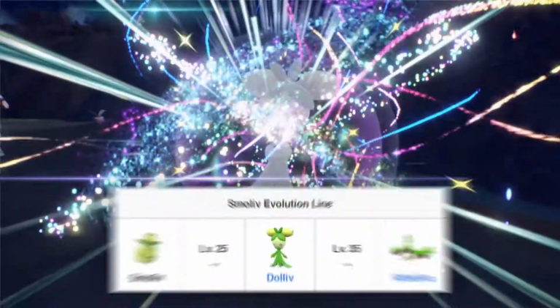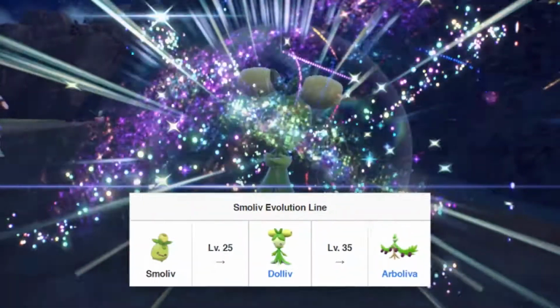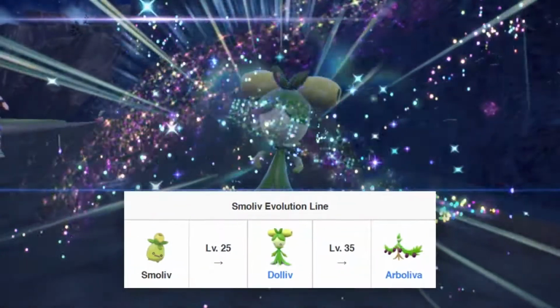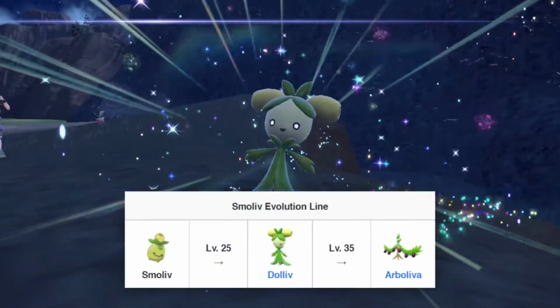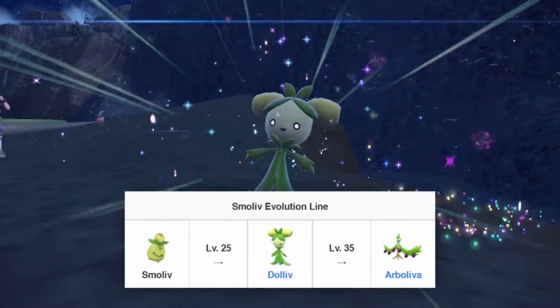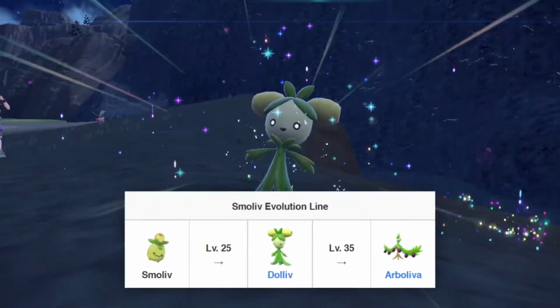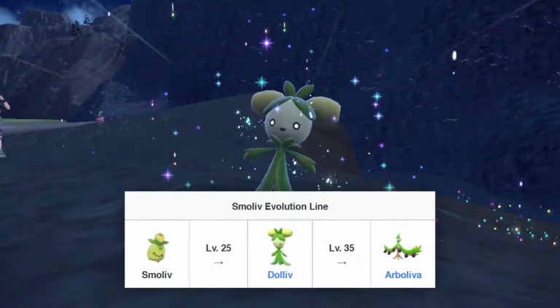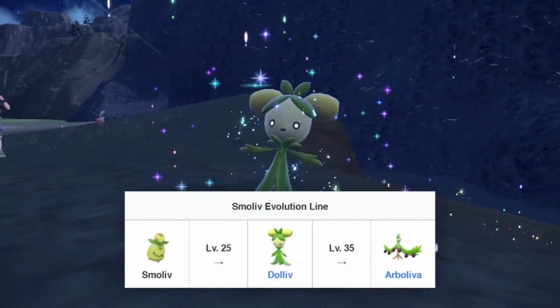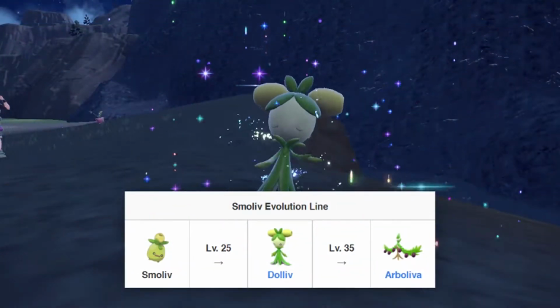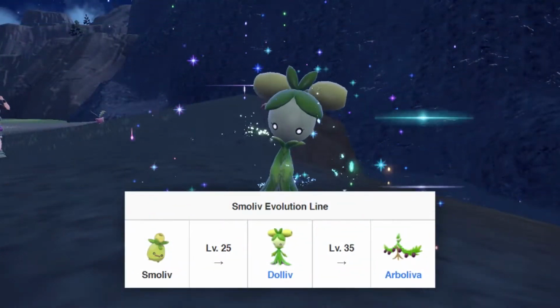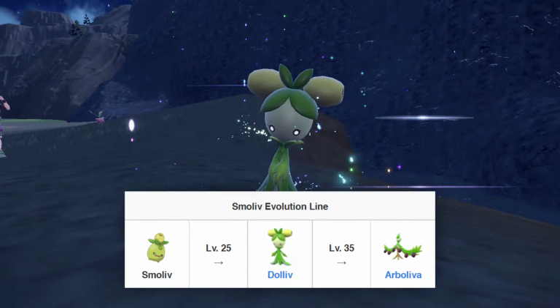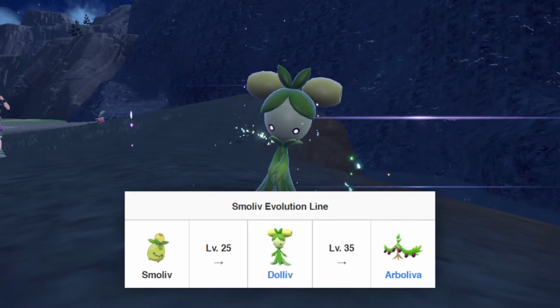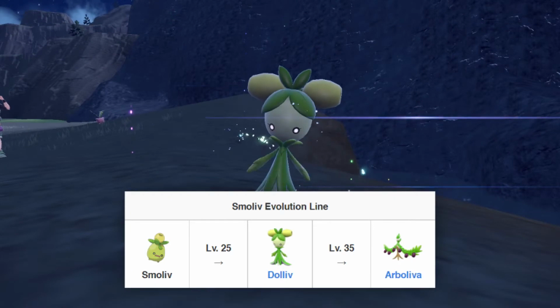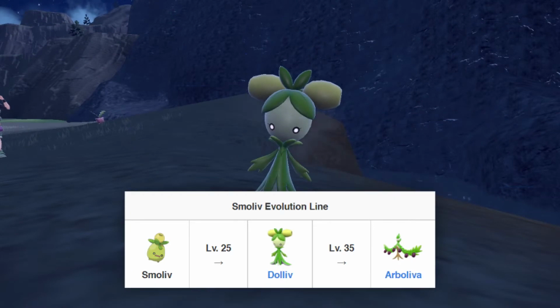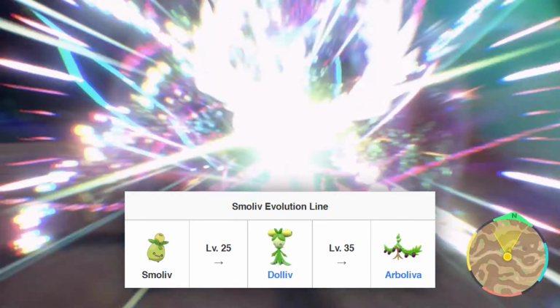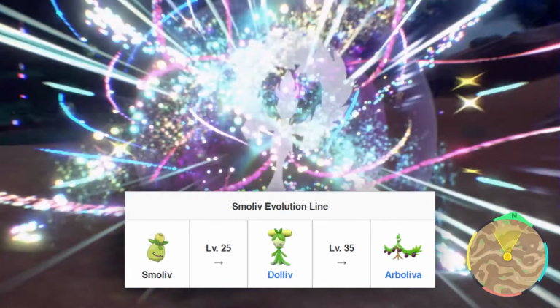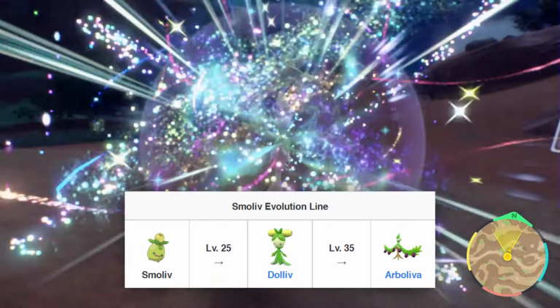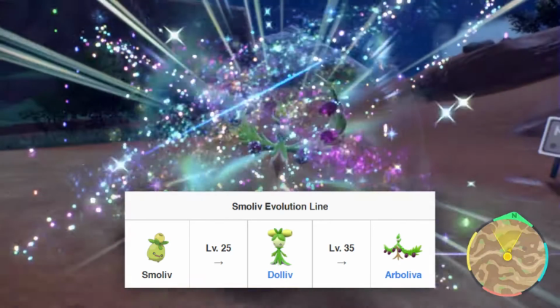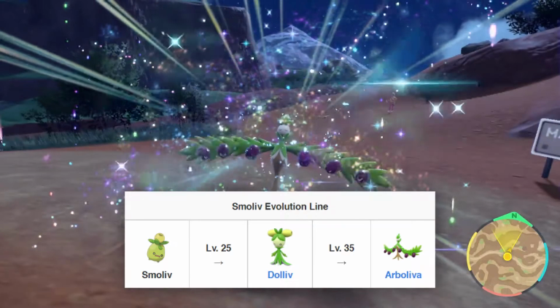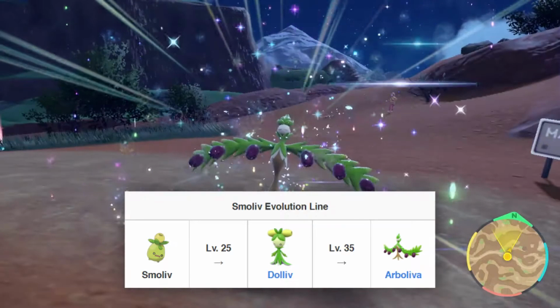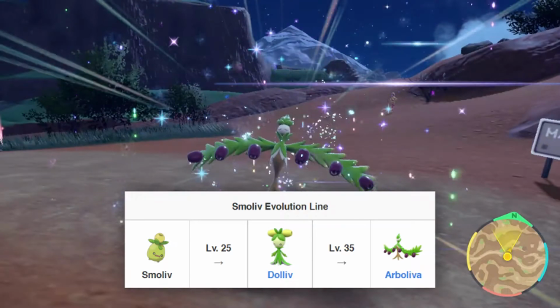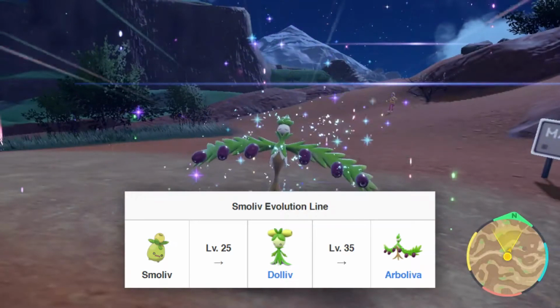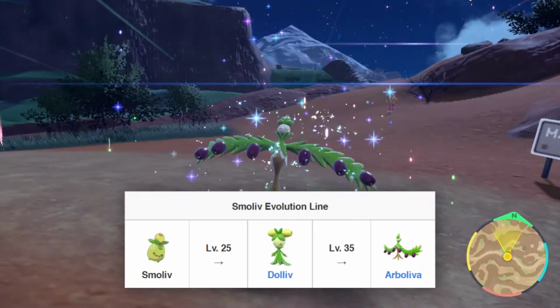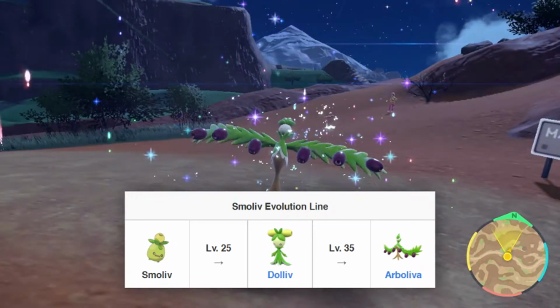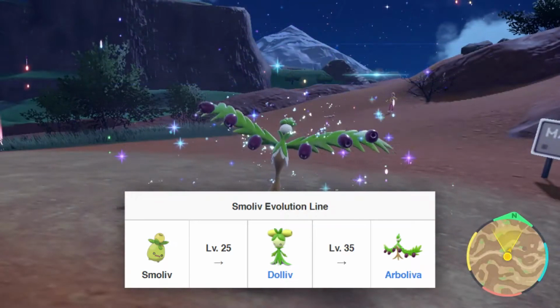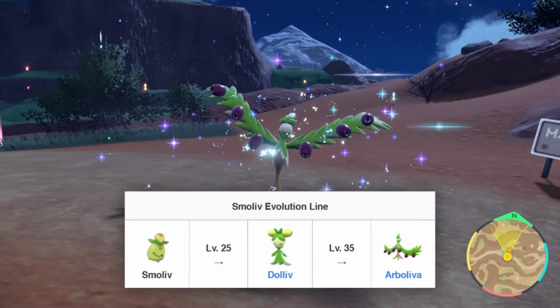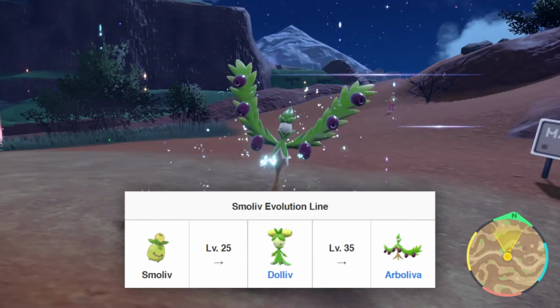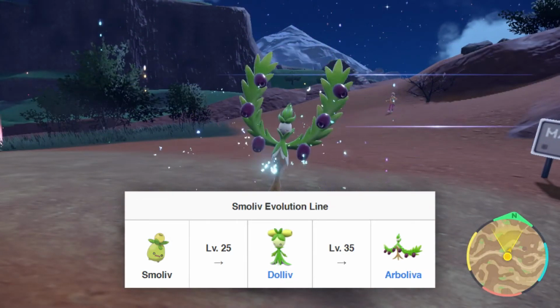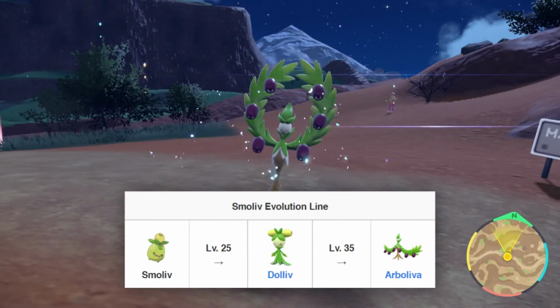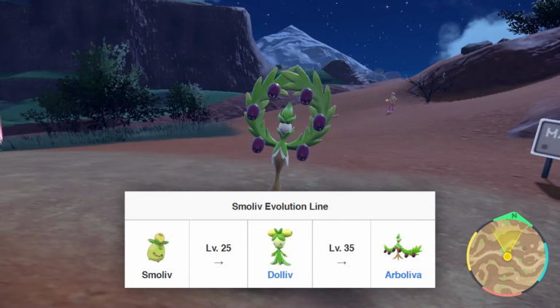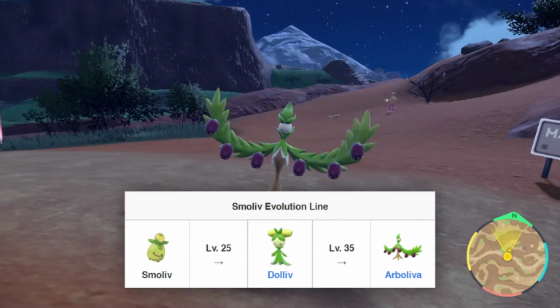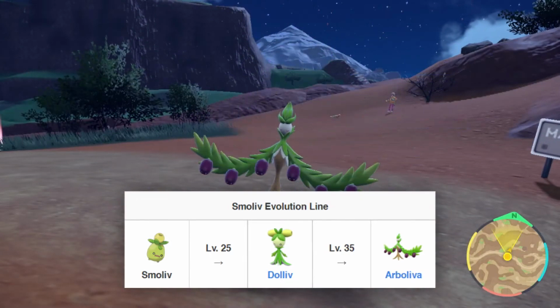Smolliv evolves into Dalliv at level 25 and Arboliv at level 35, sprouting fully and spreading its leaves.